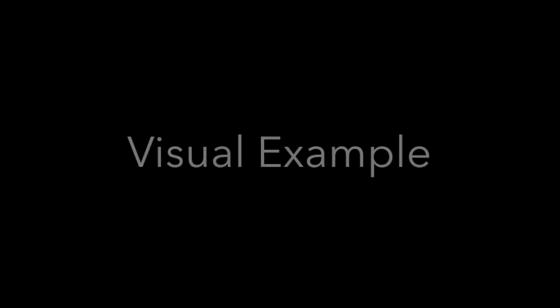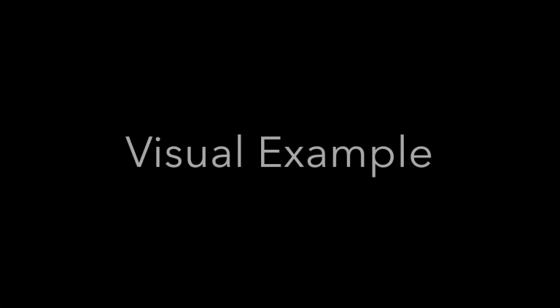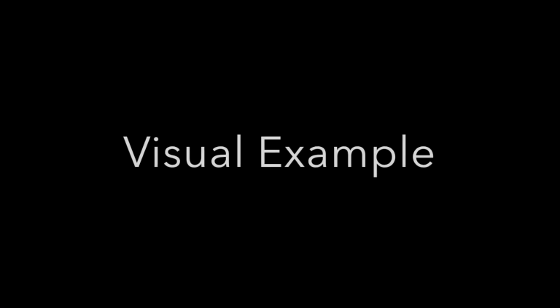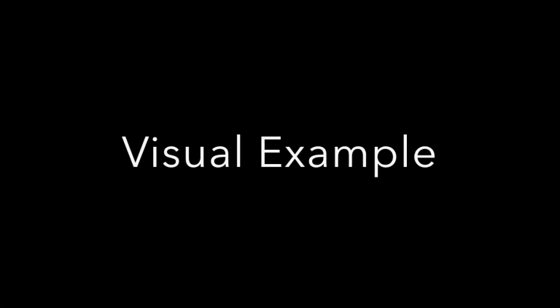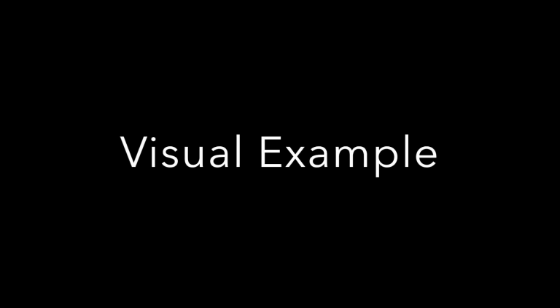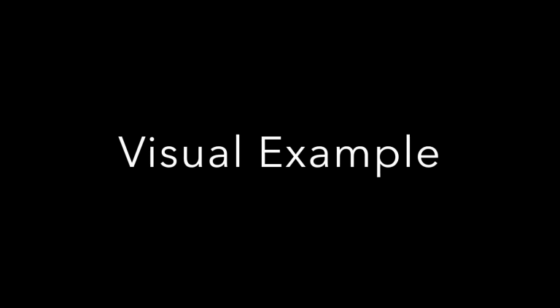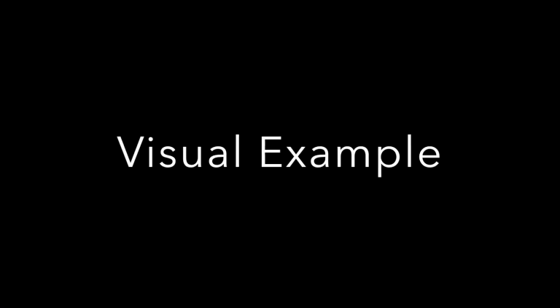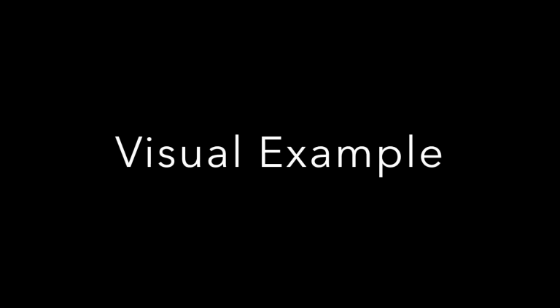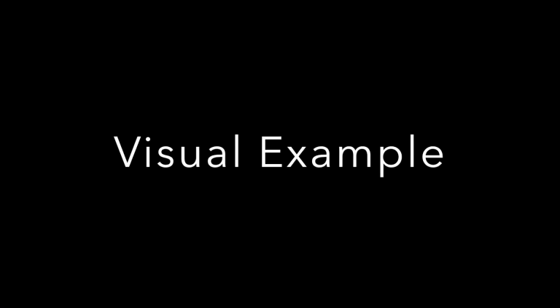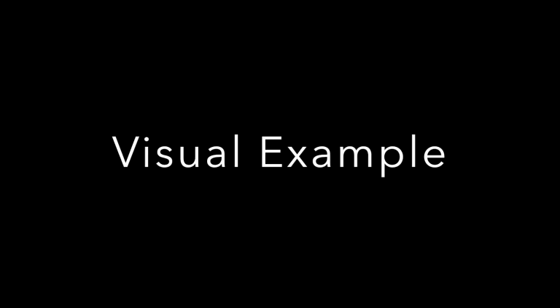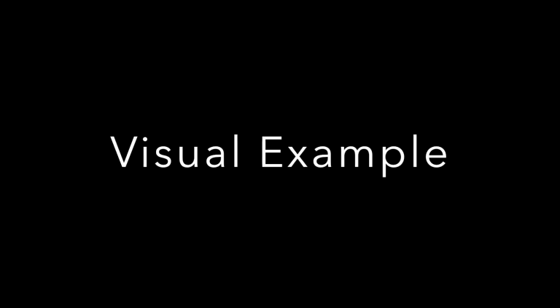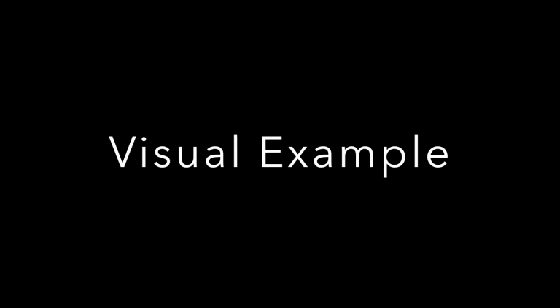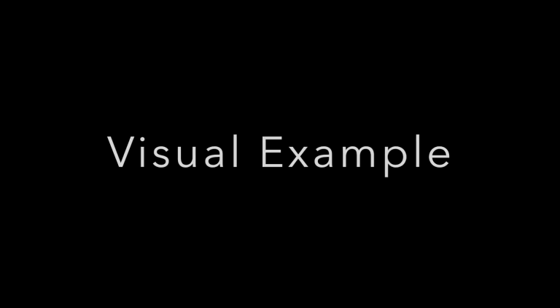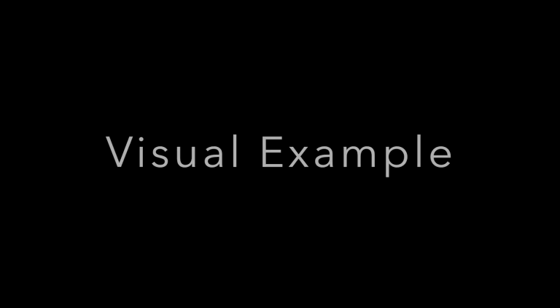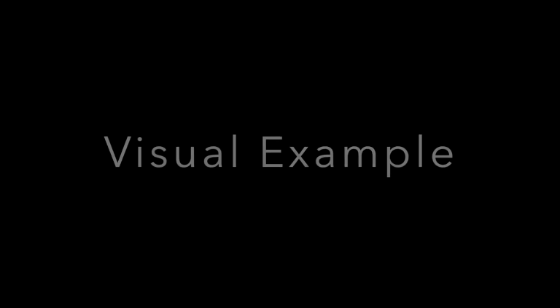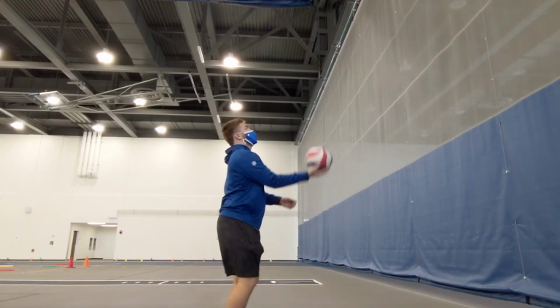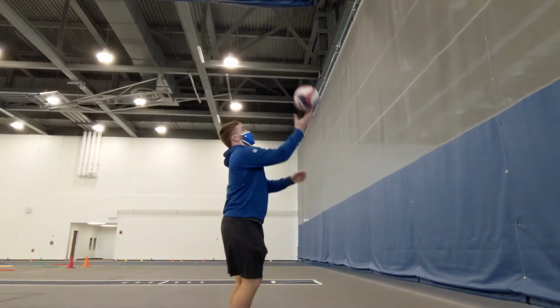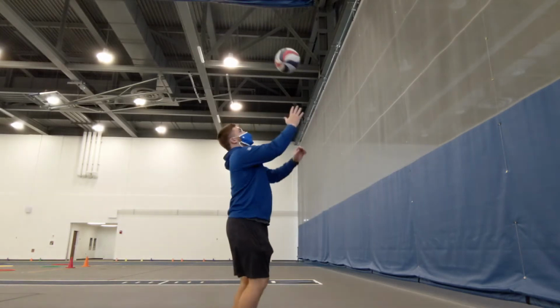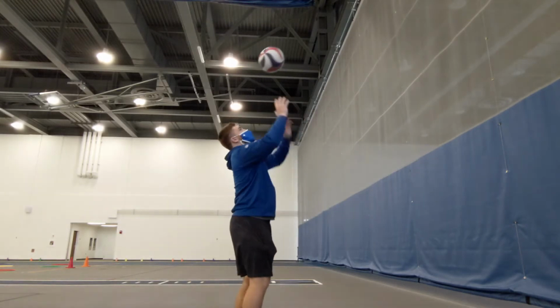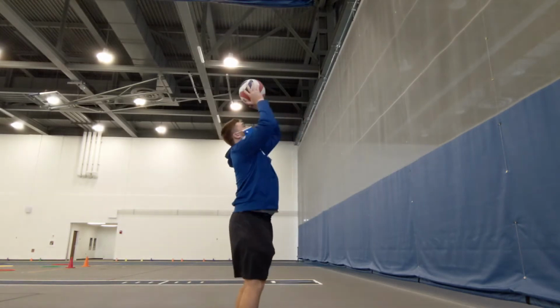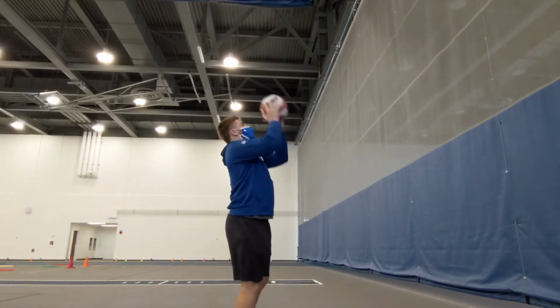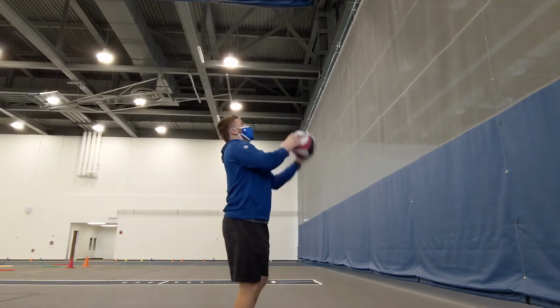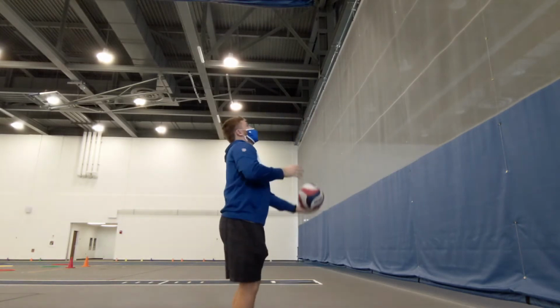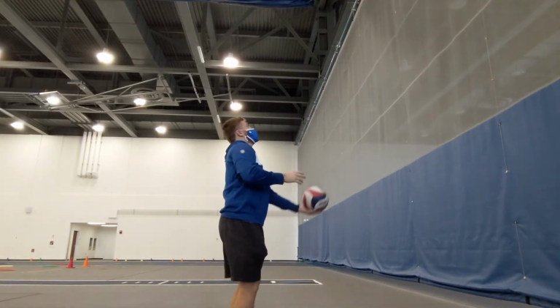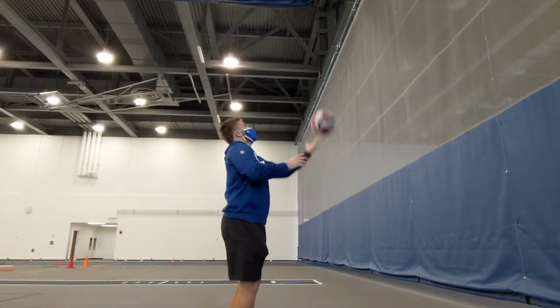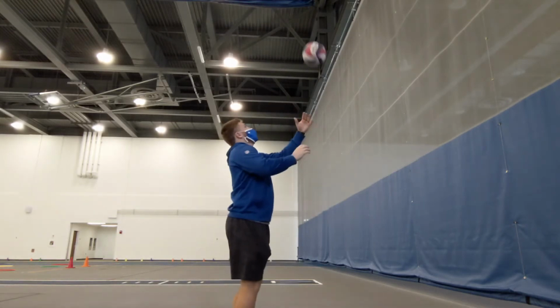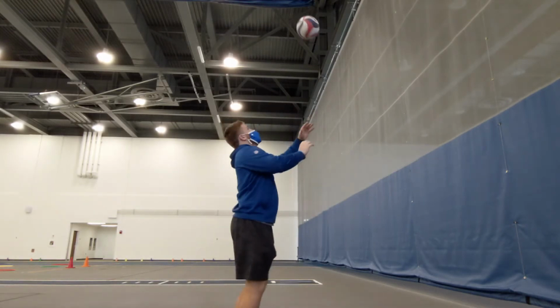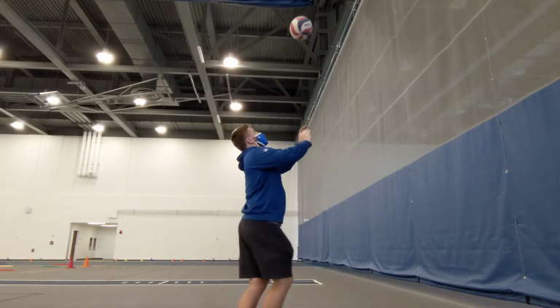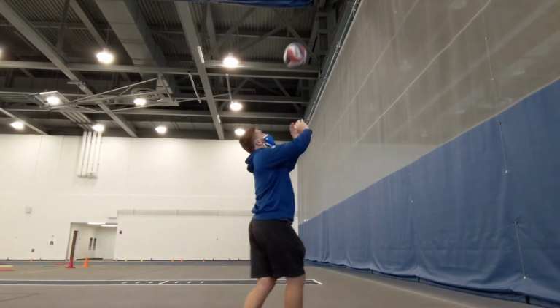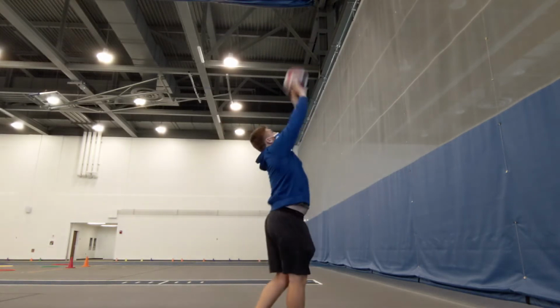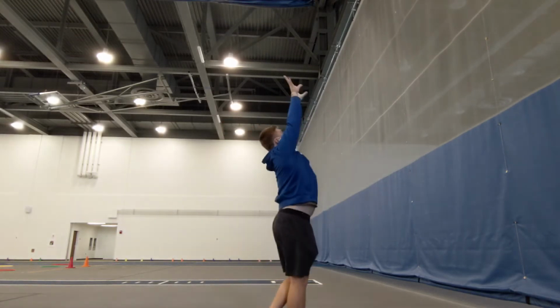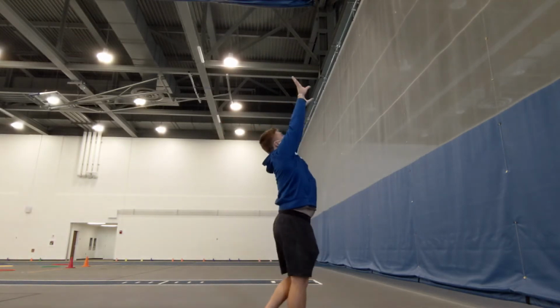Here is a visual demonstration. Notice how my arms start bent and extend upward through contact with the ball.